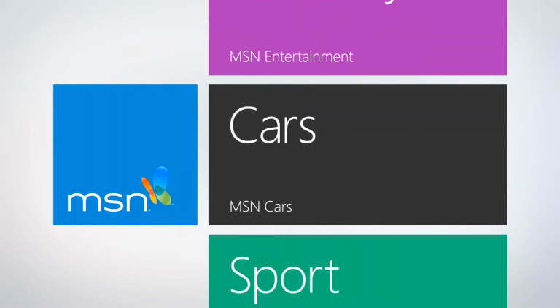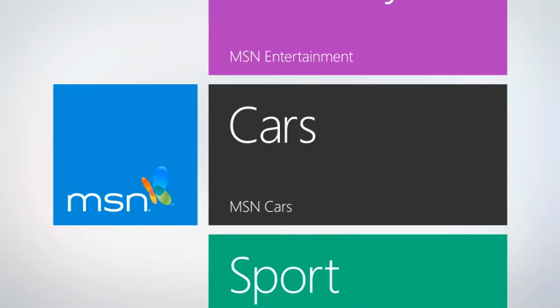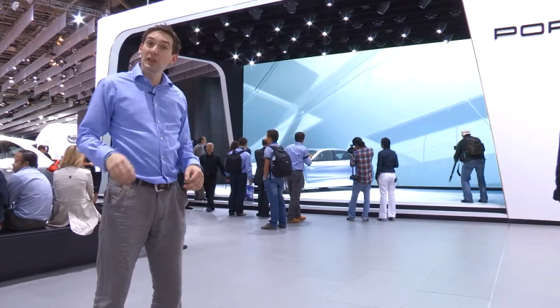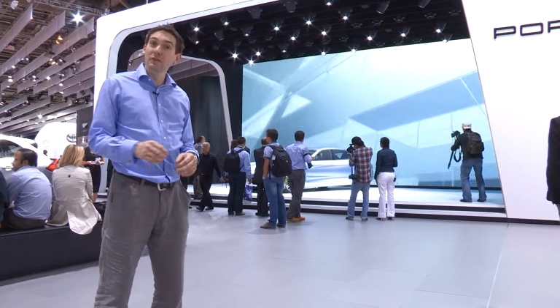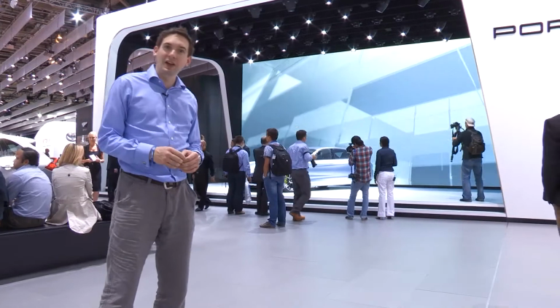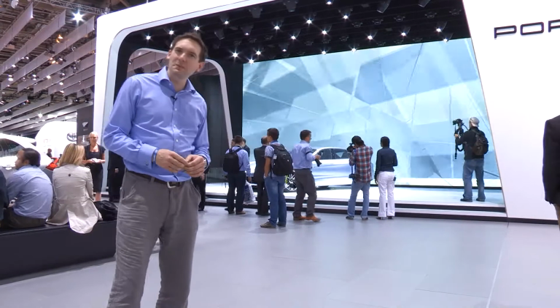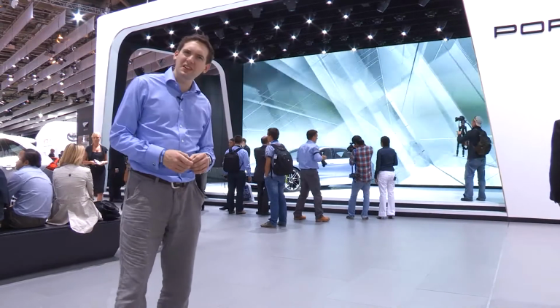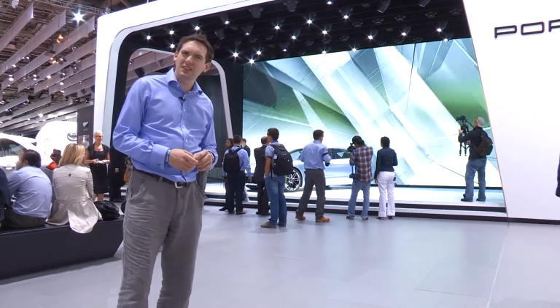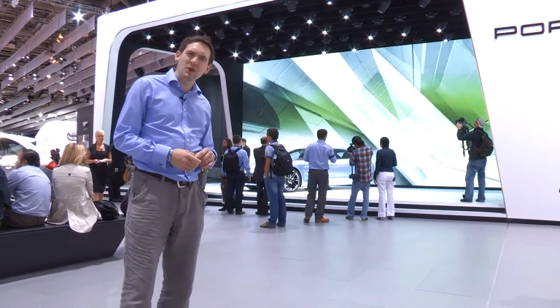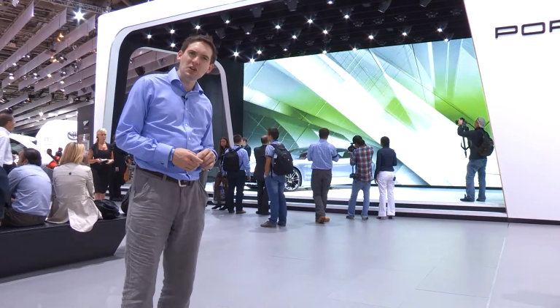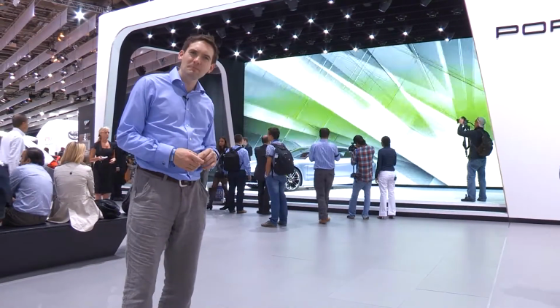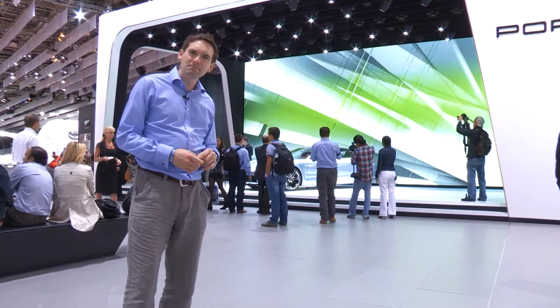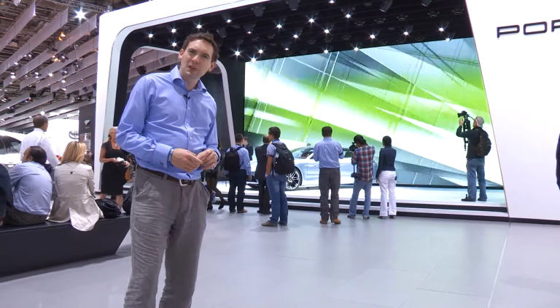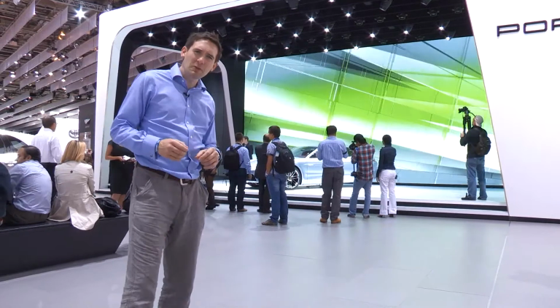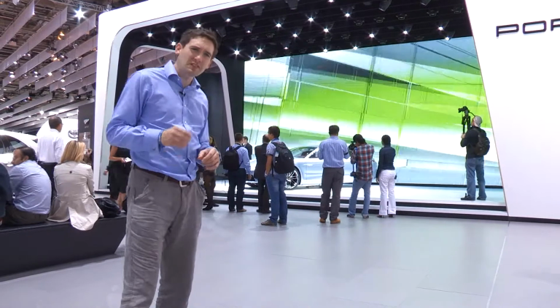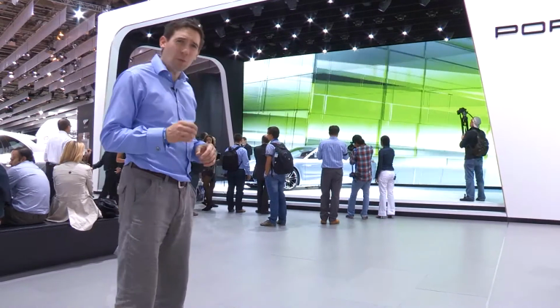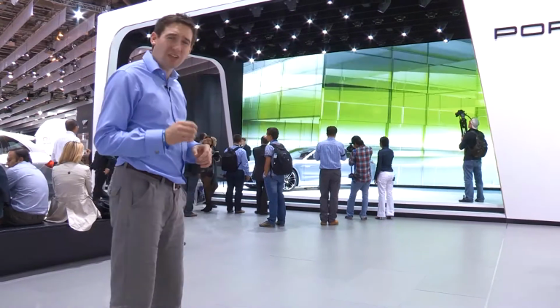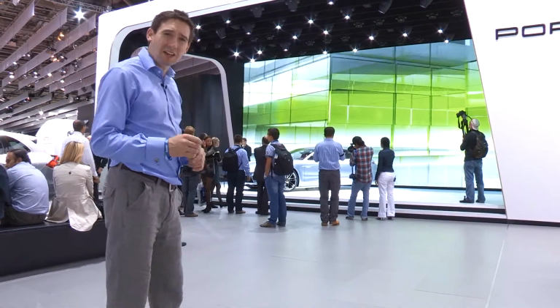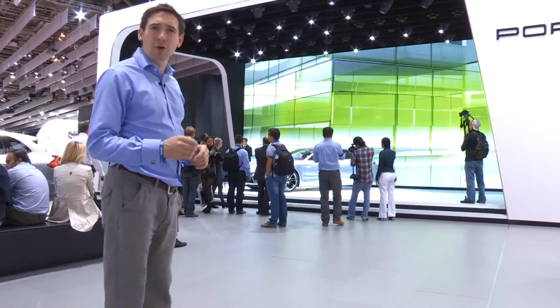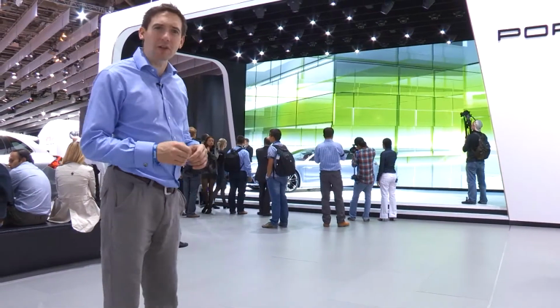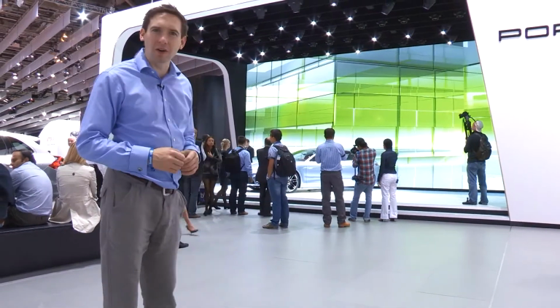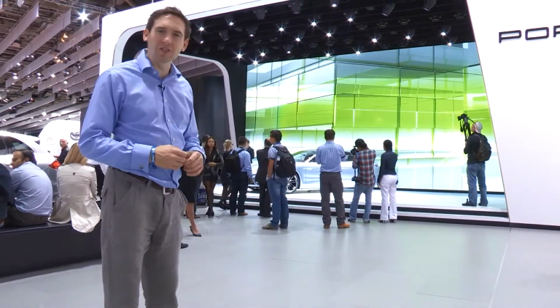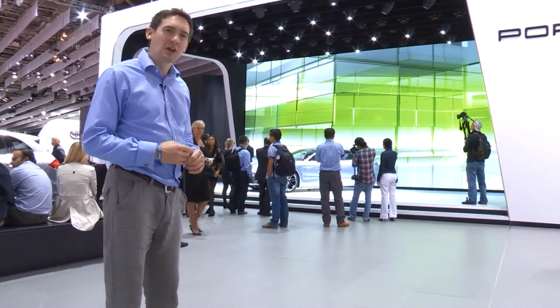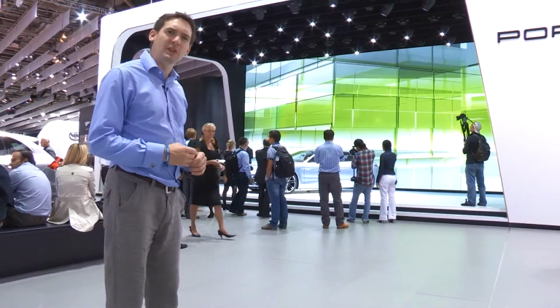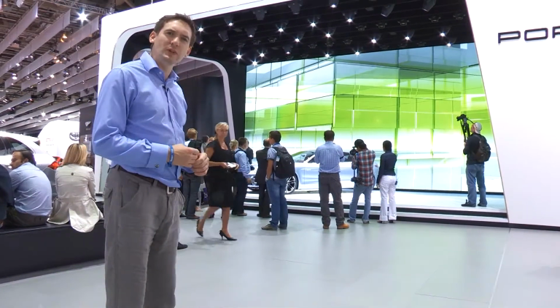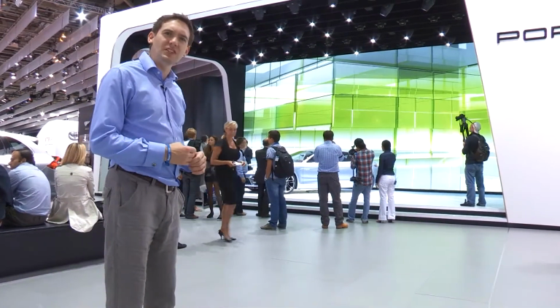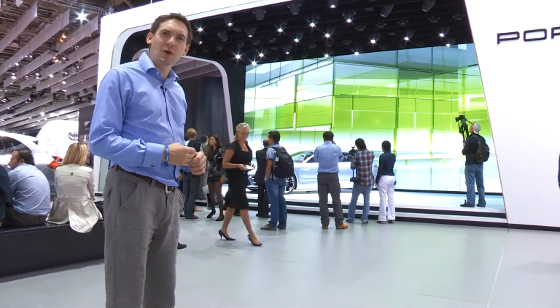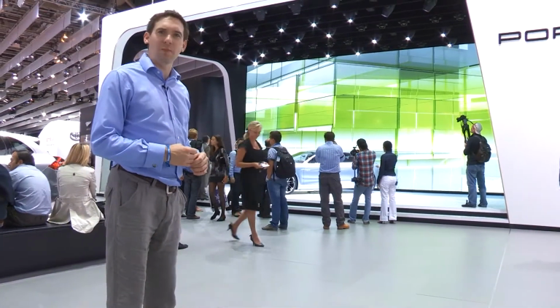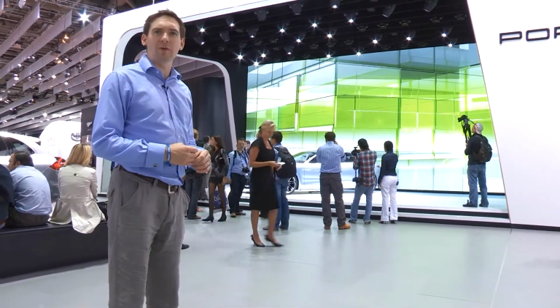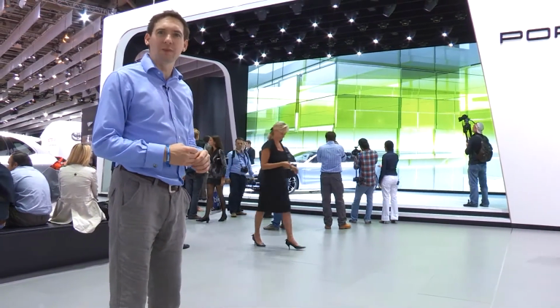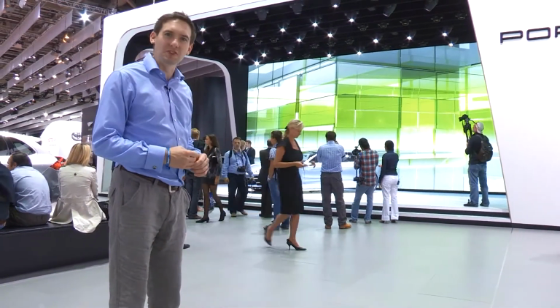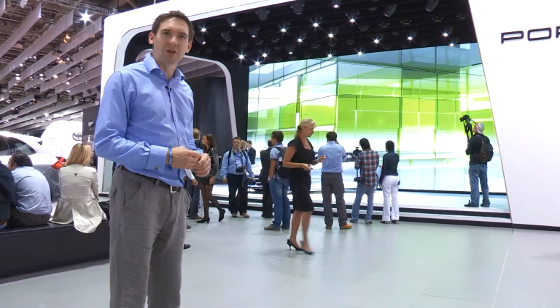Looking for a glimpse into the future? Here are the top 10 concept cars from the 2012 Paris Motor Show.